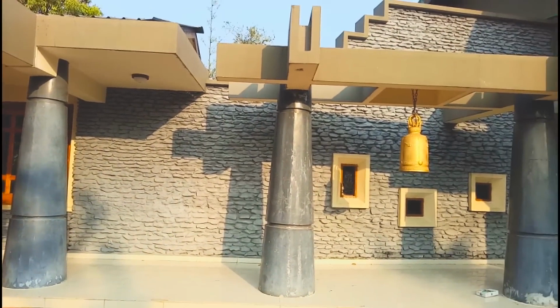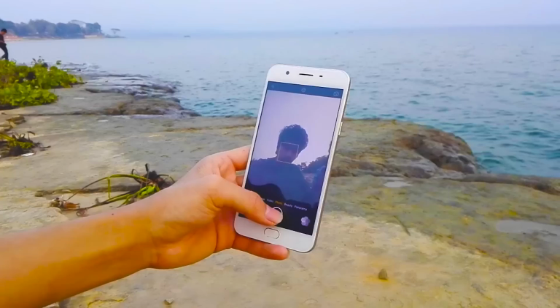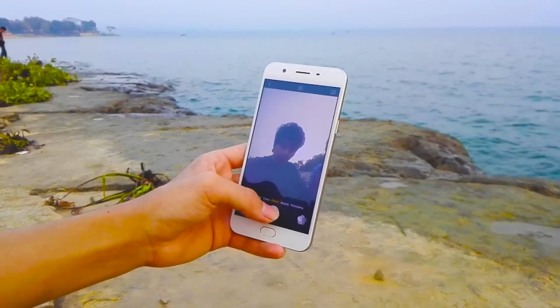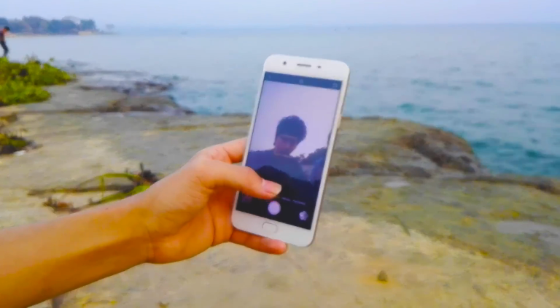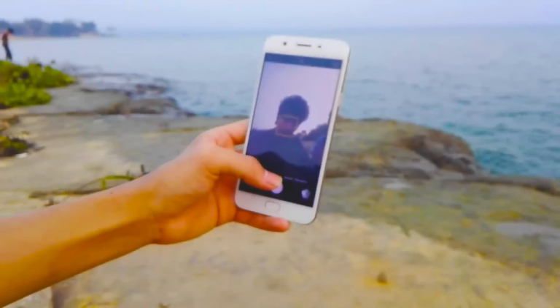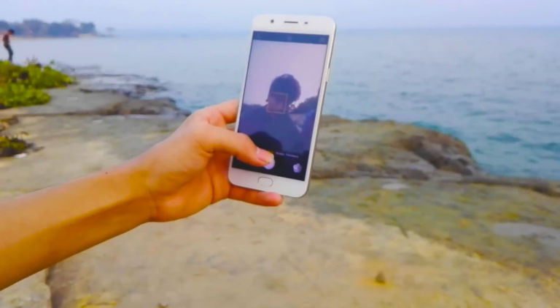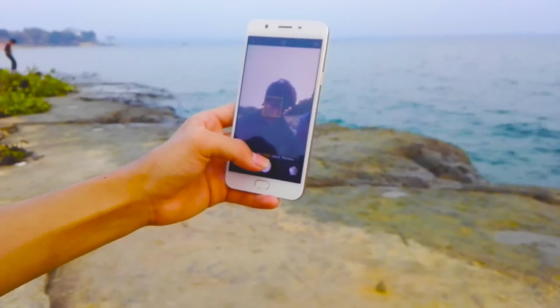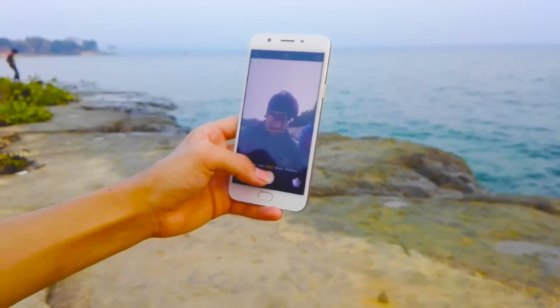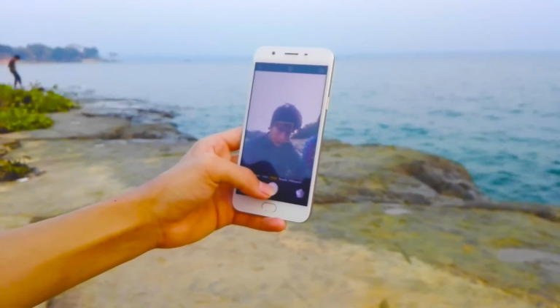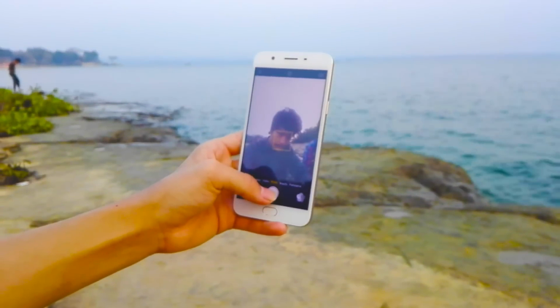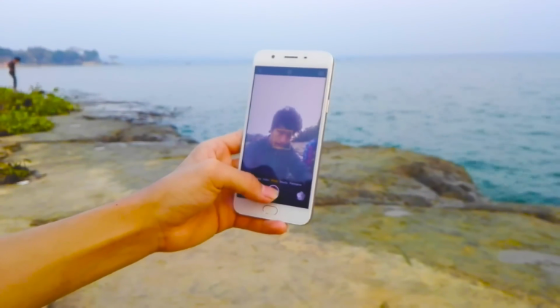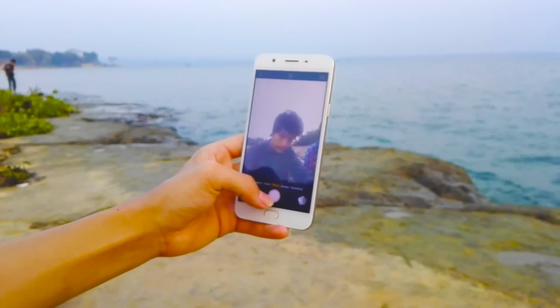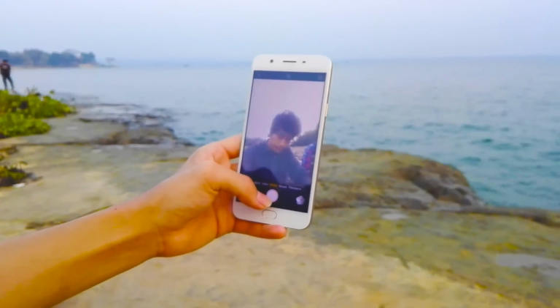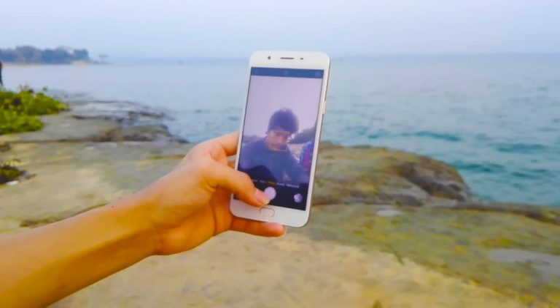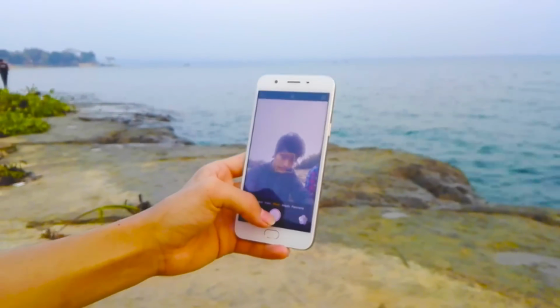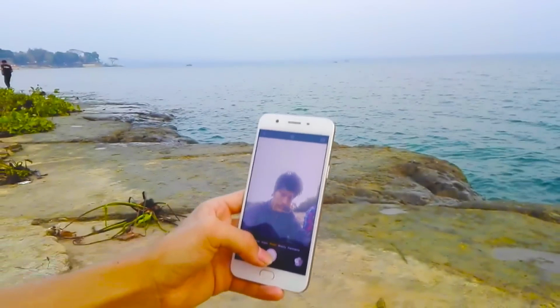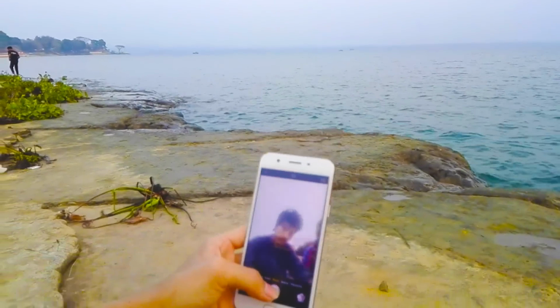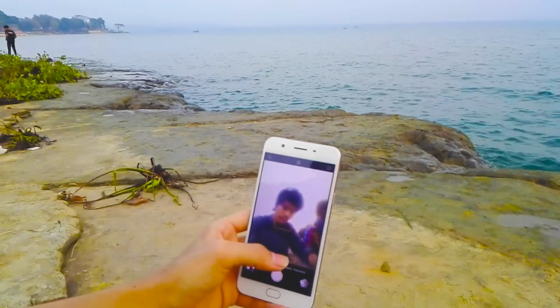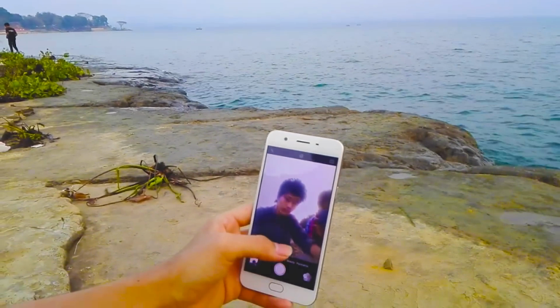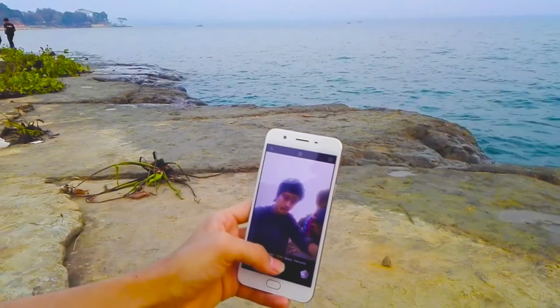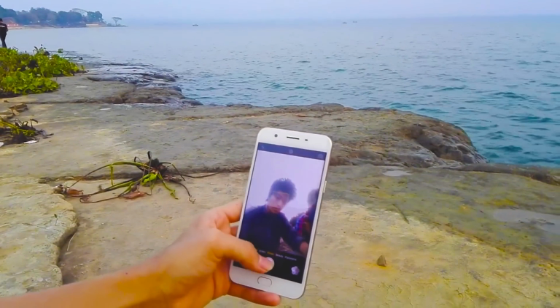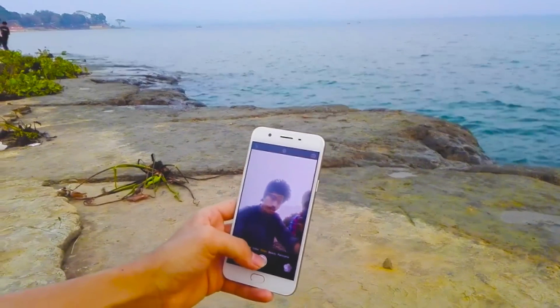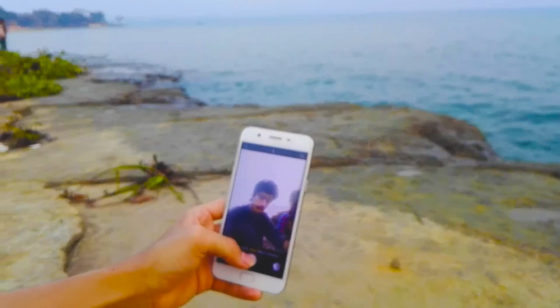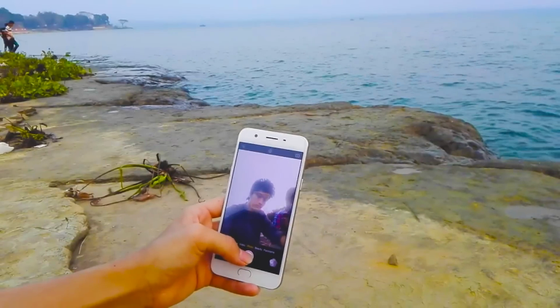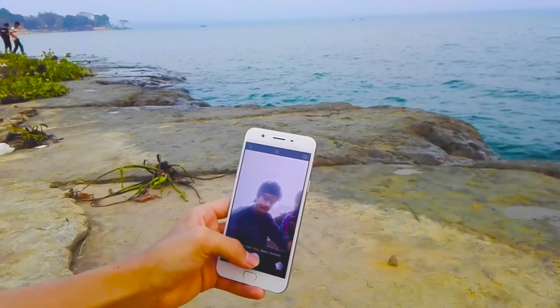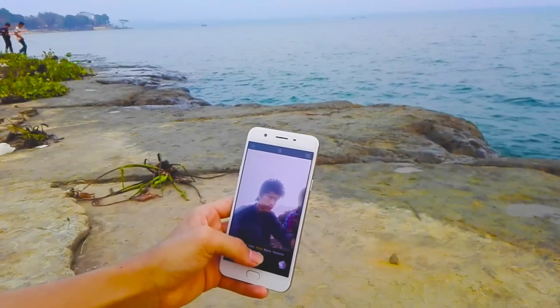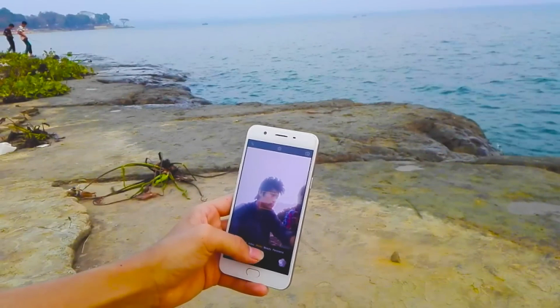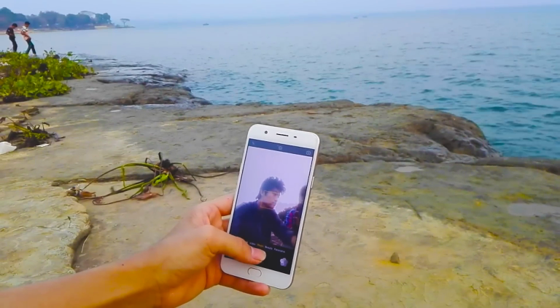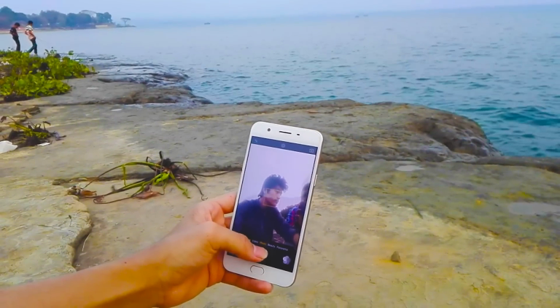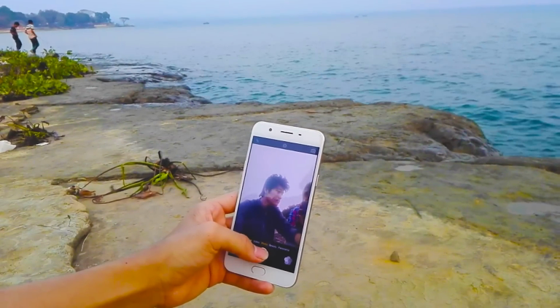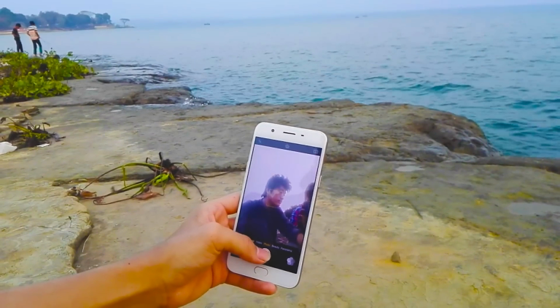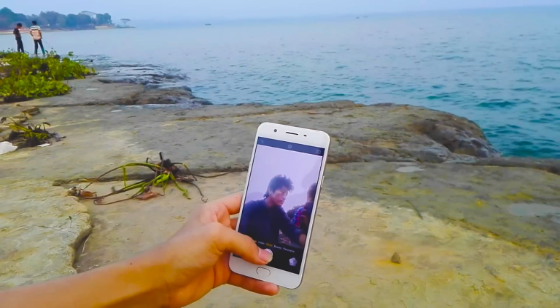The front camera can record 1080p video and there are some additional shooting modes like GIF, filters, and double exposure.